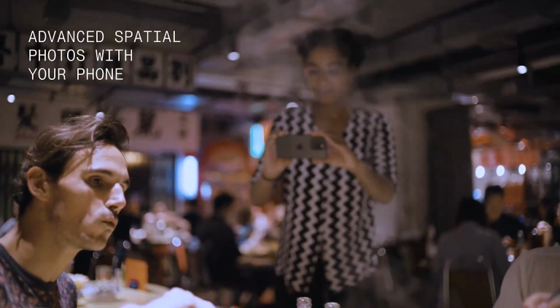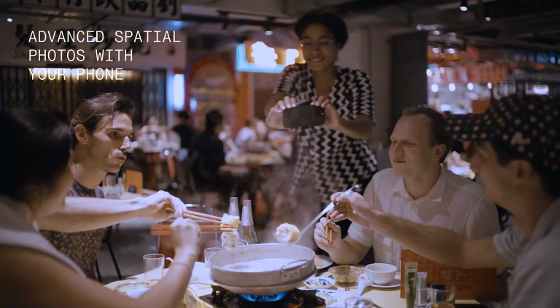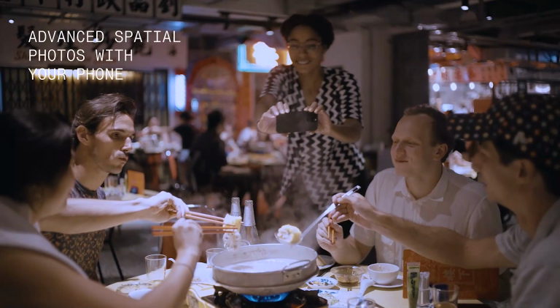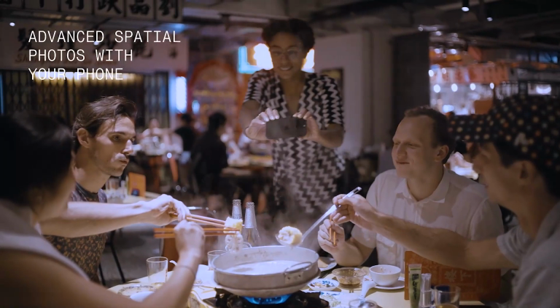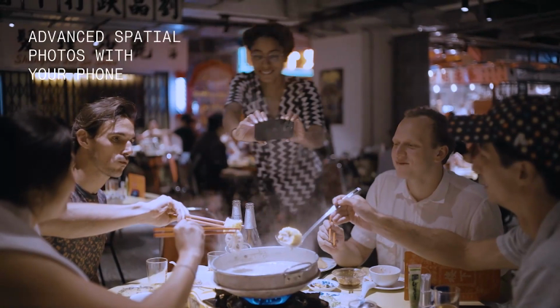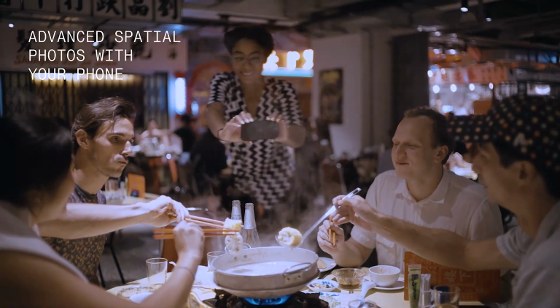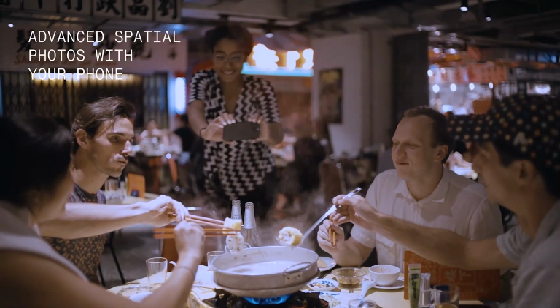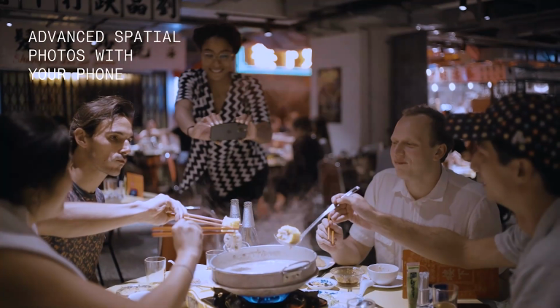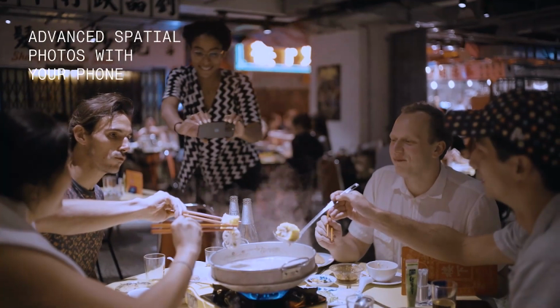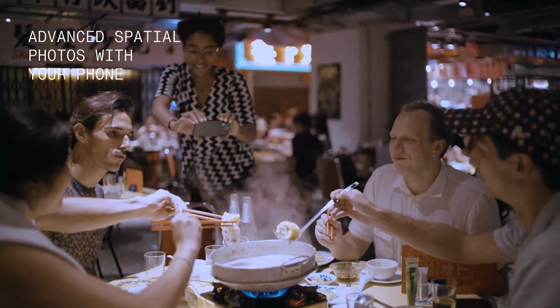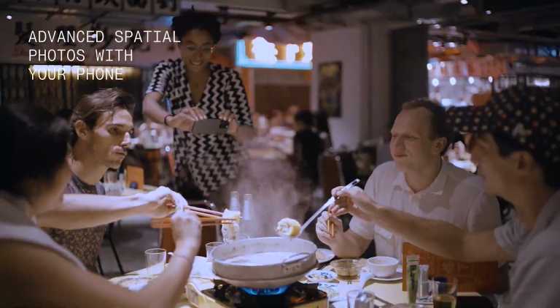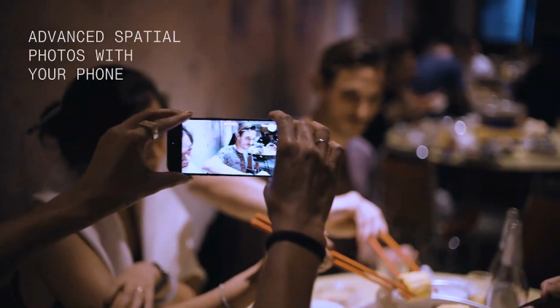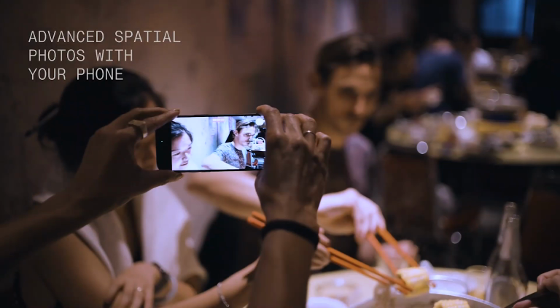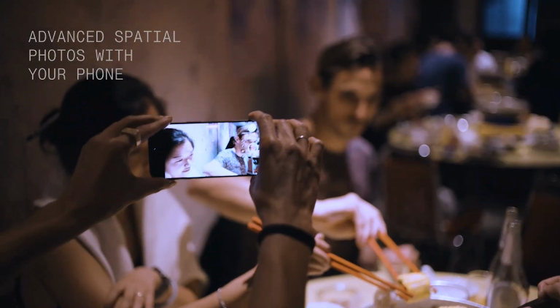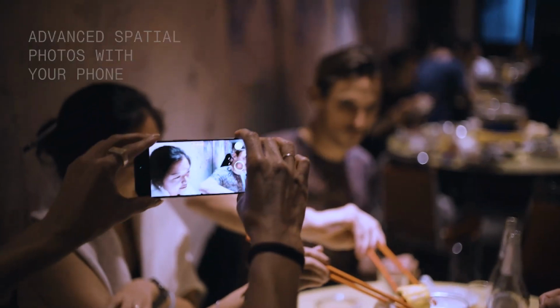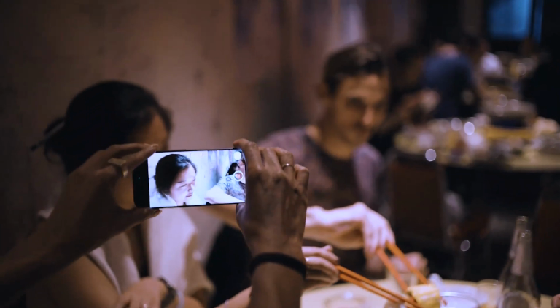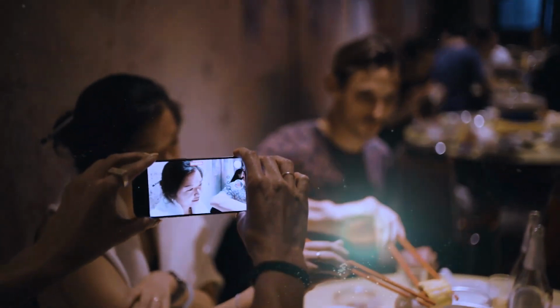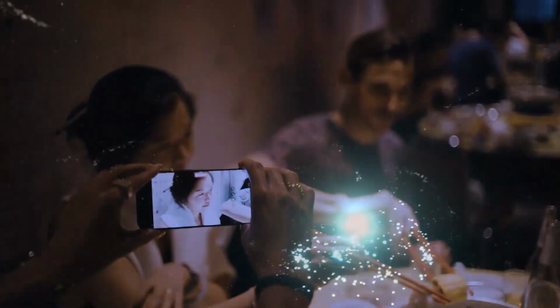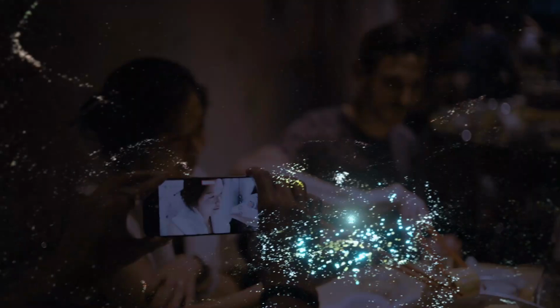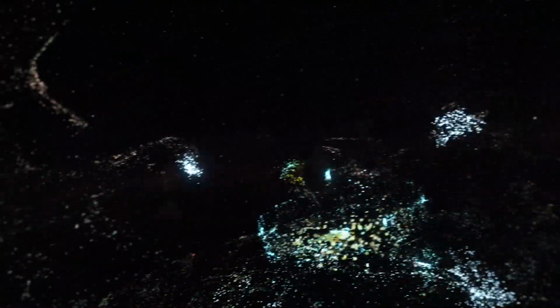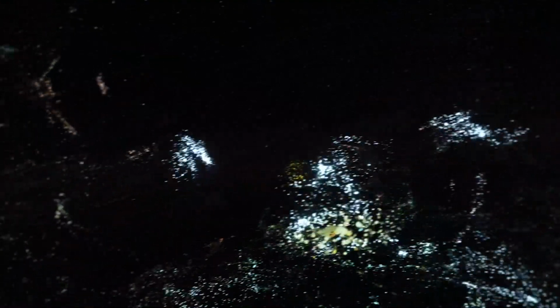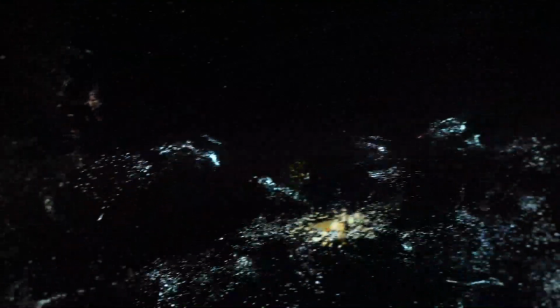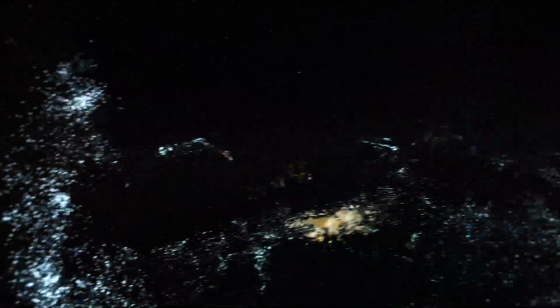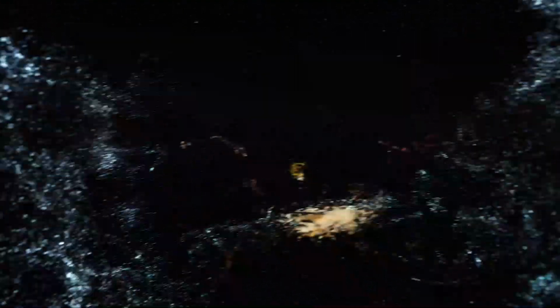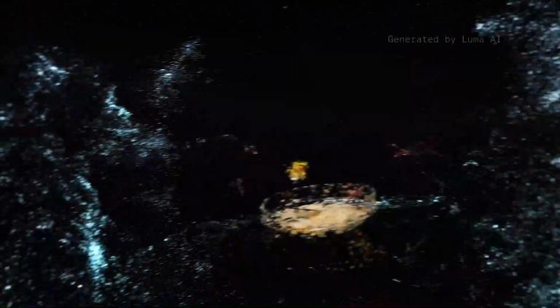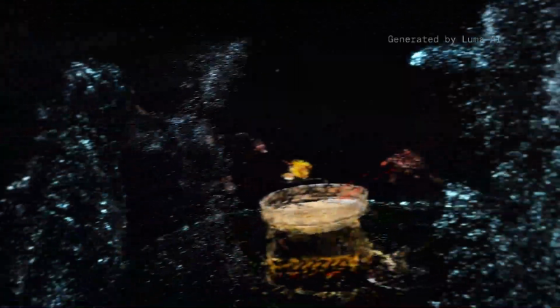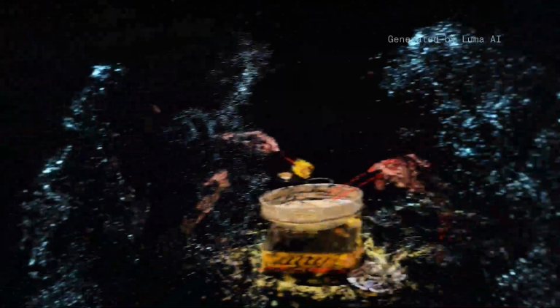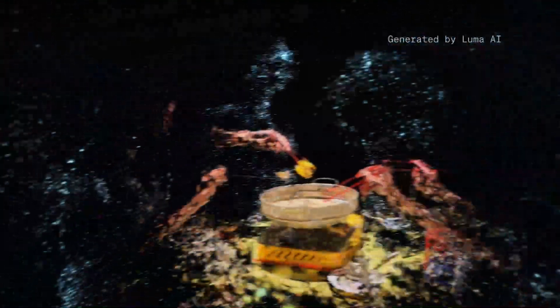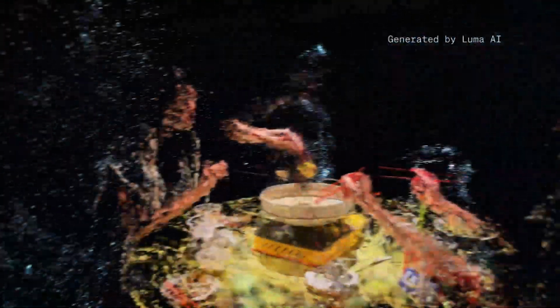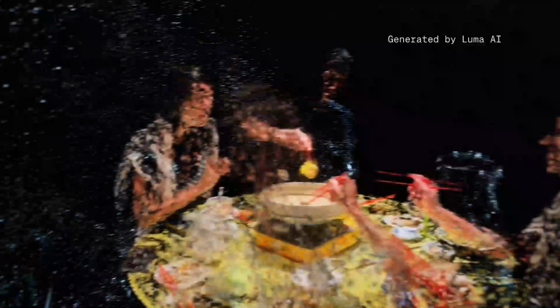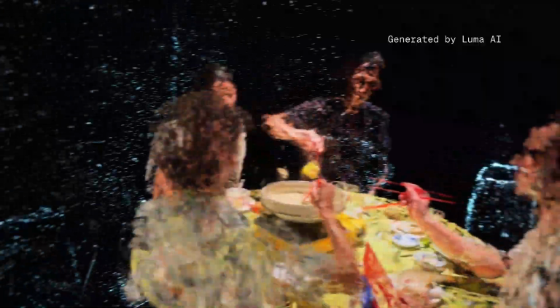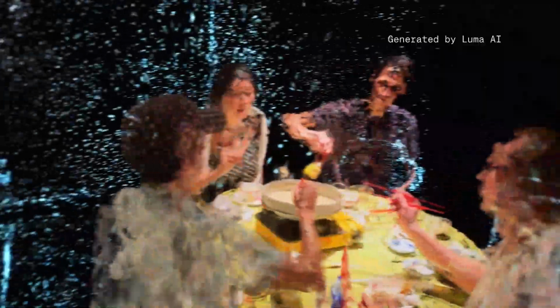If you've got a newer phone with multiple cameras, you can use advanced techniques to push the limits and do even more.